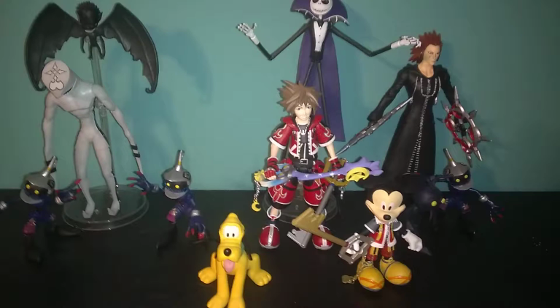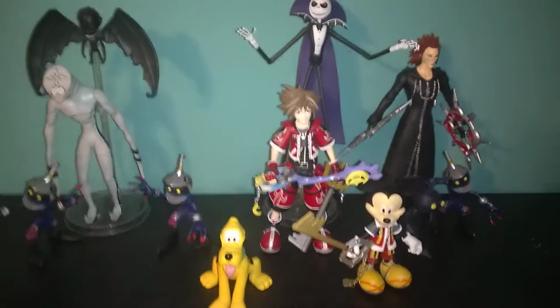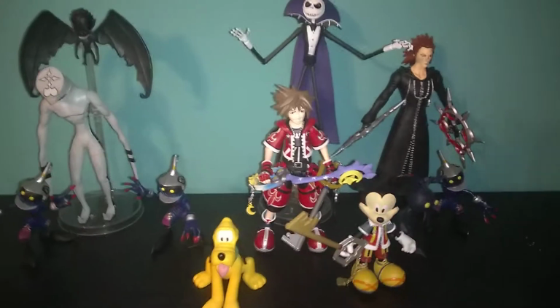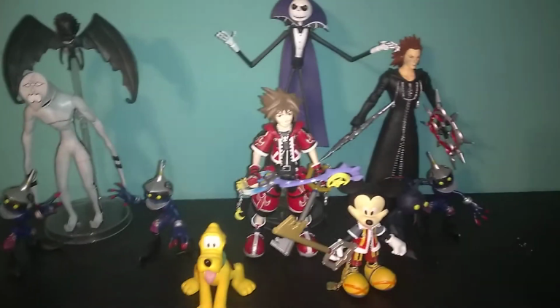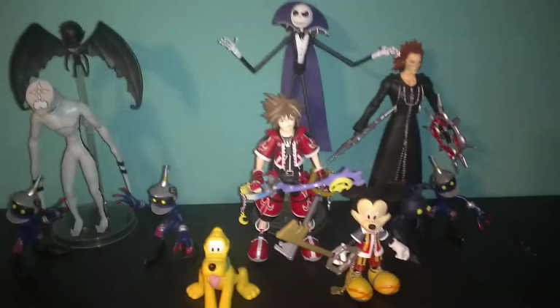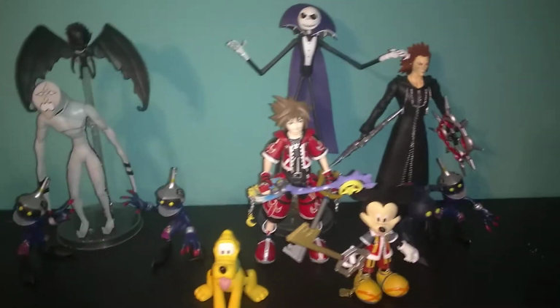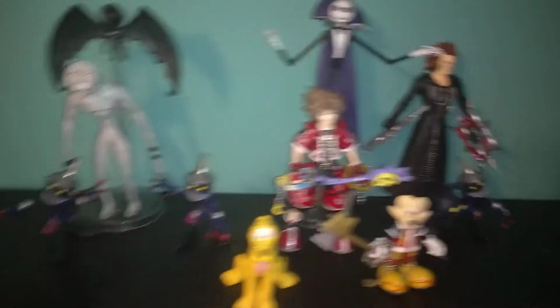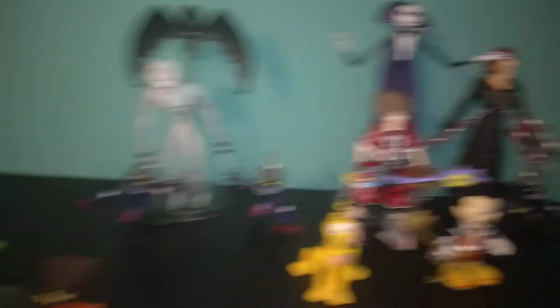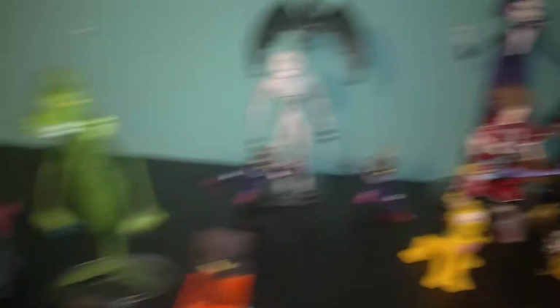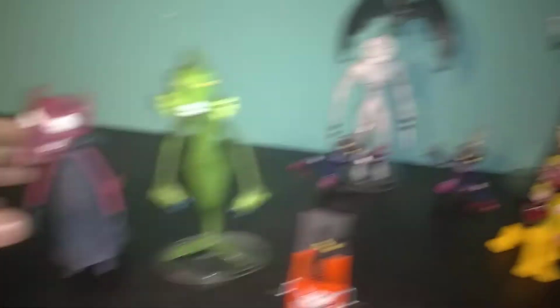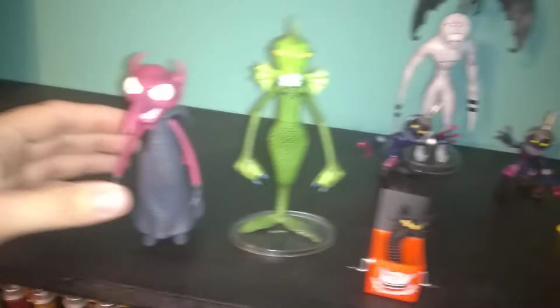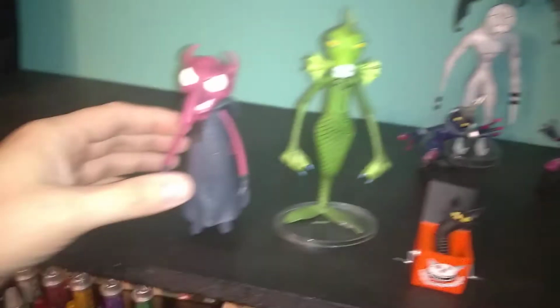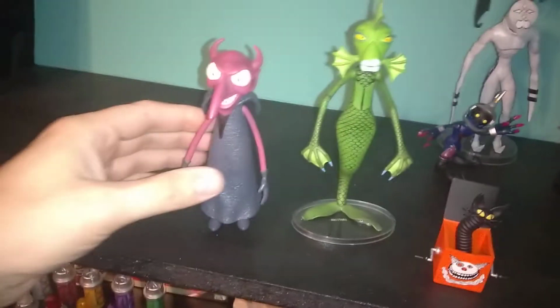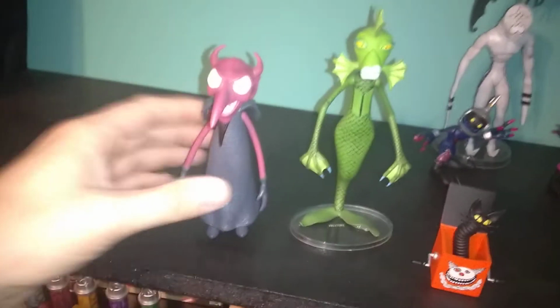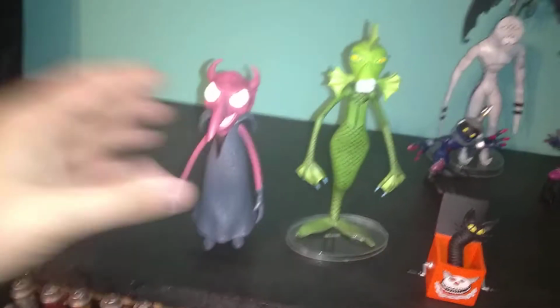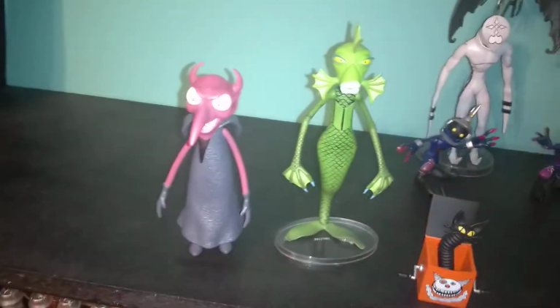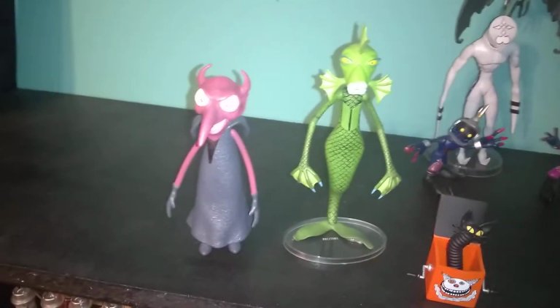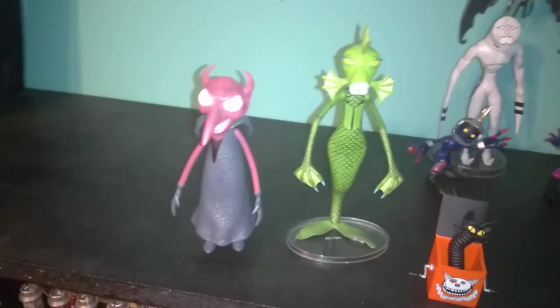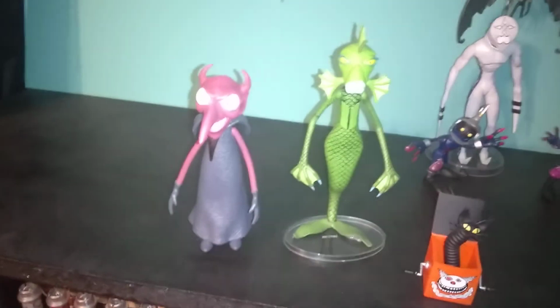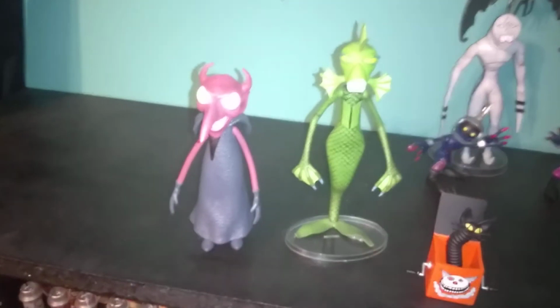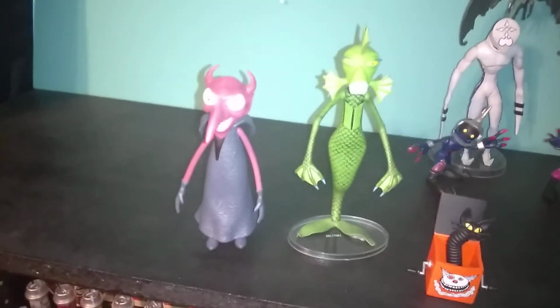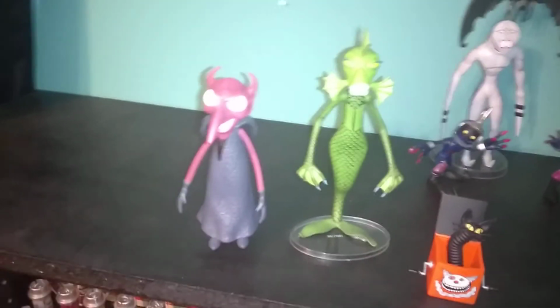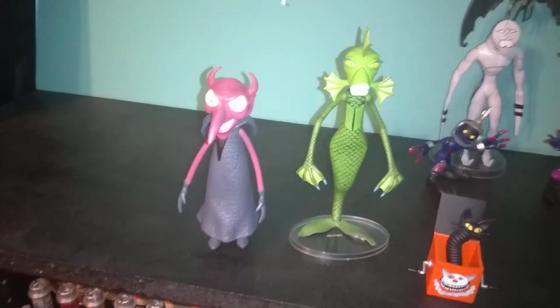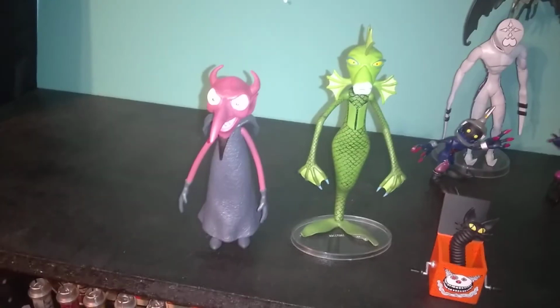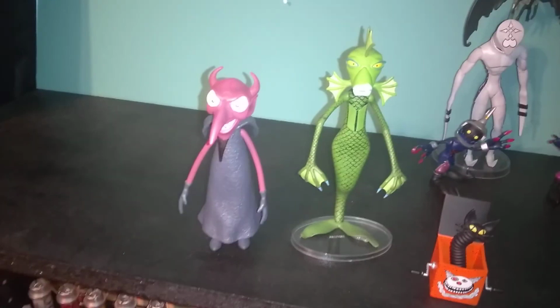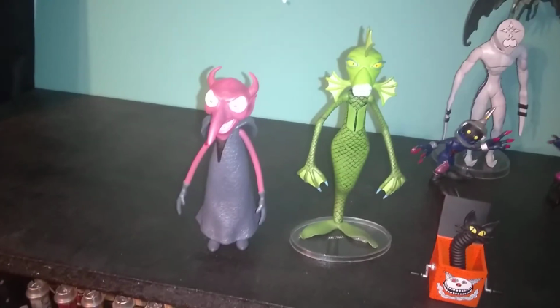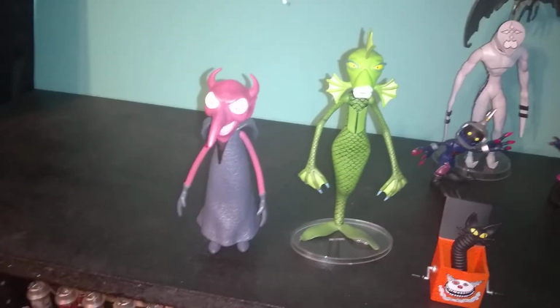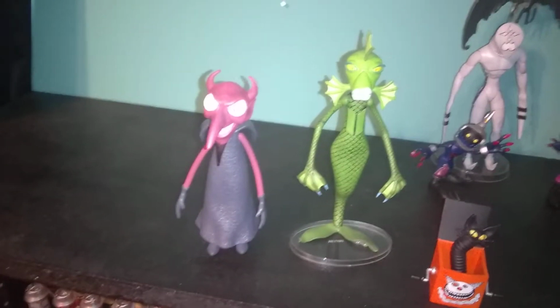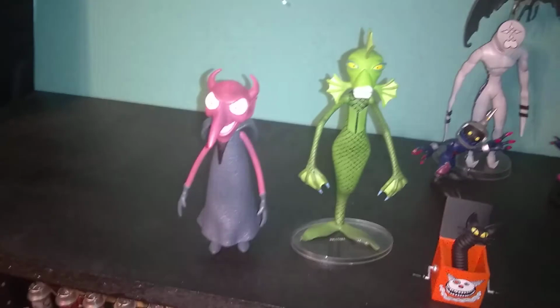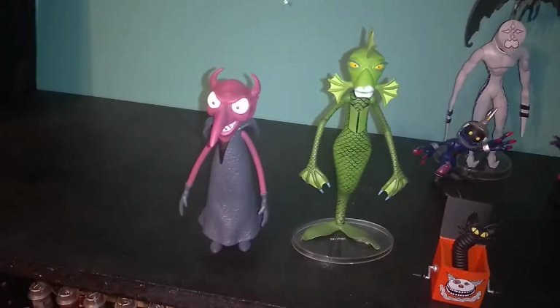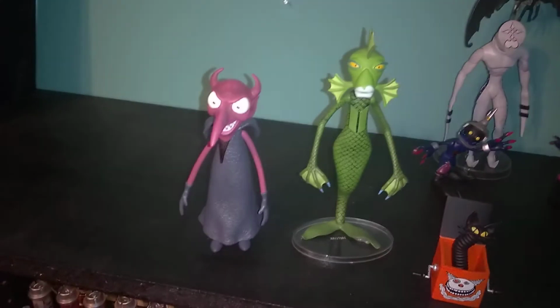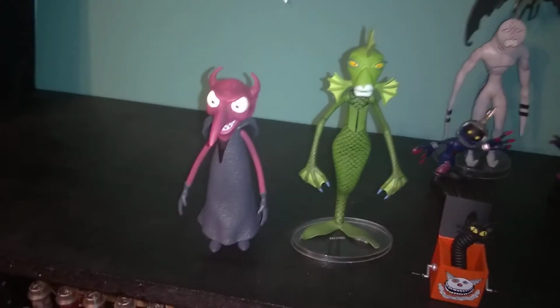I'm kind of excited to put this set up. This is something new, different, not Sora.